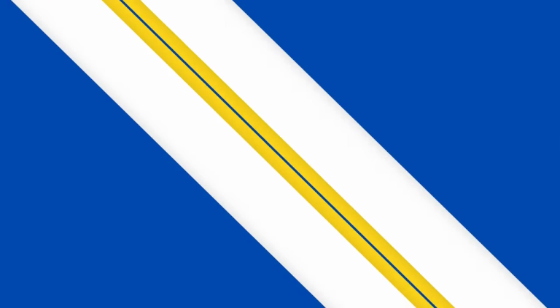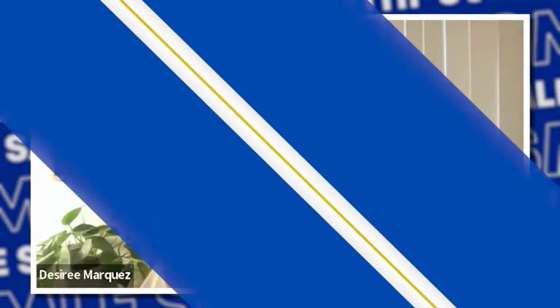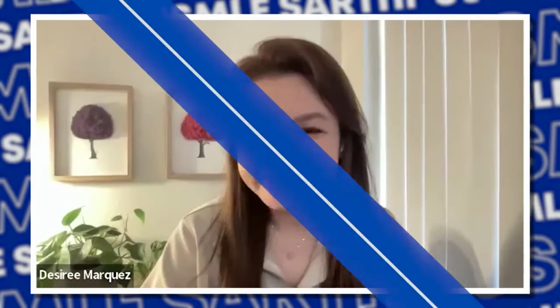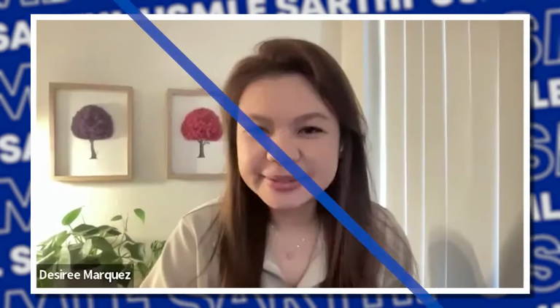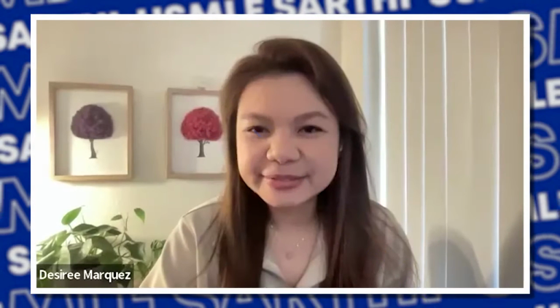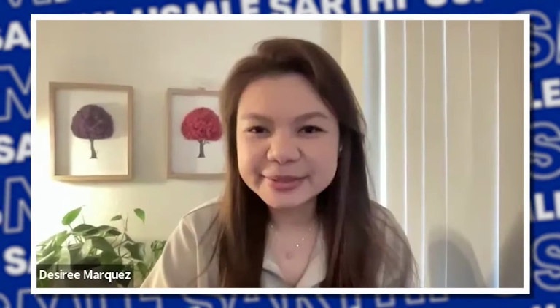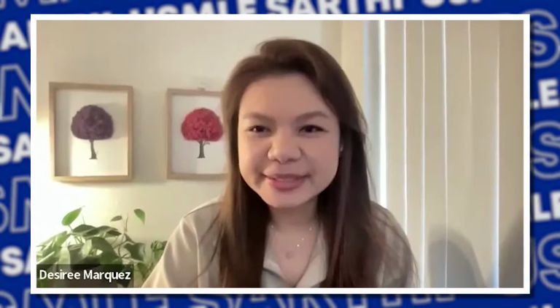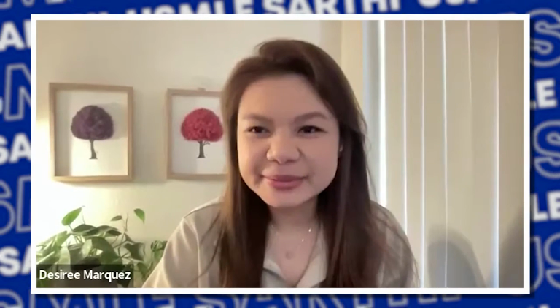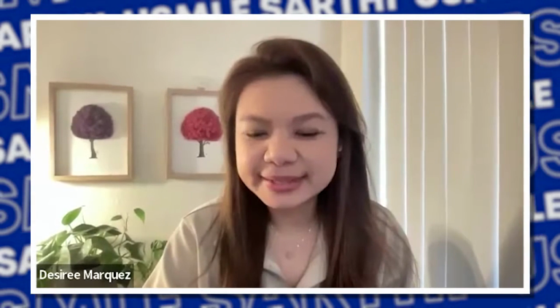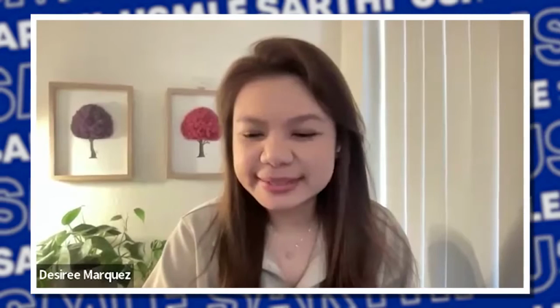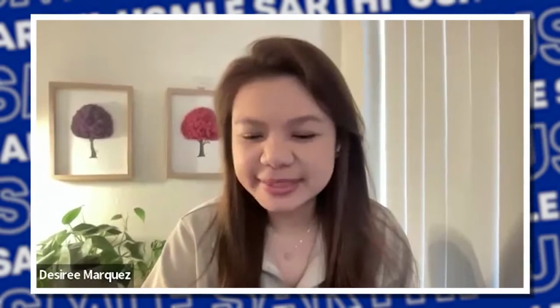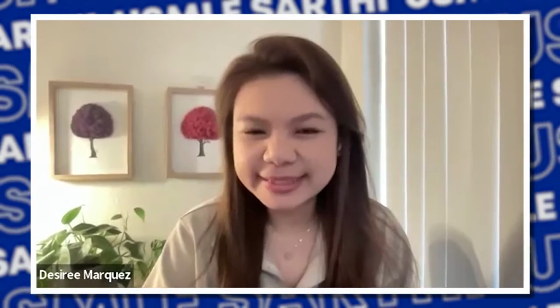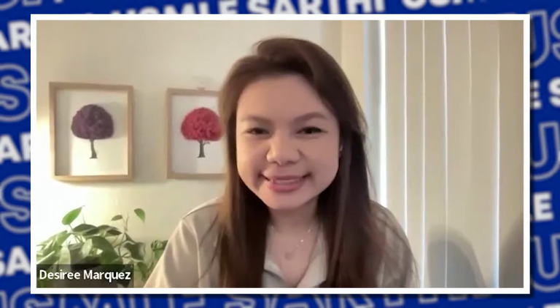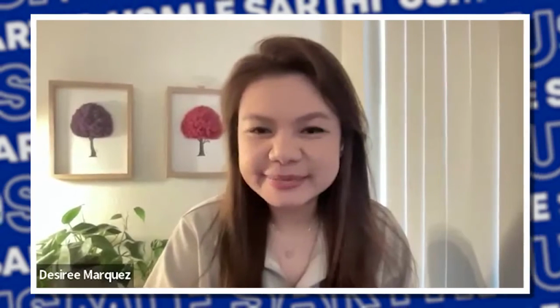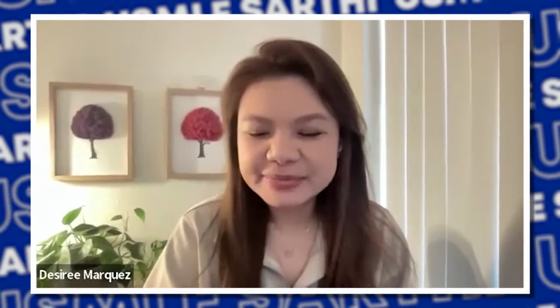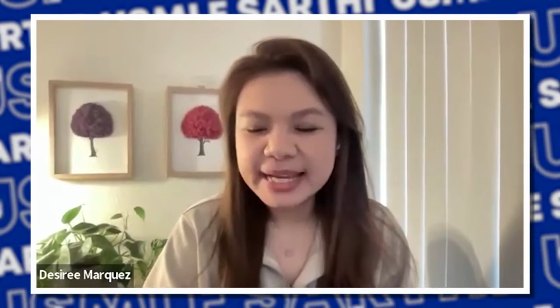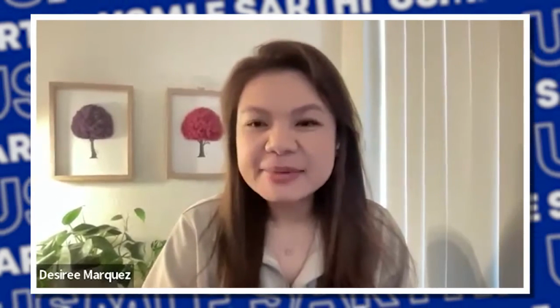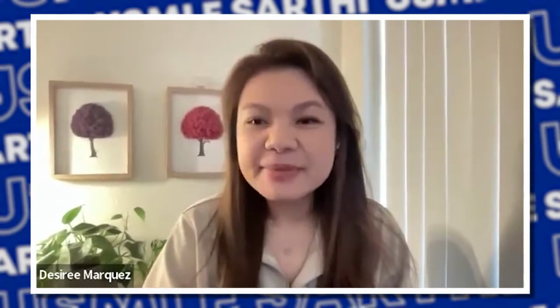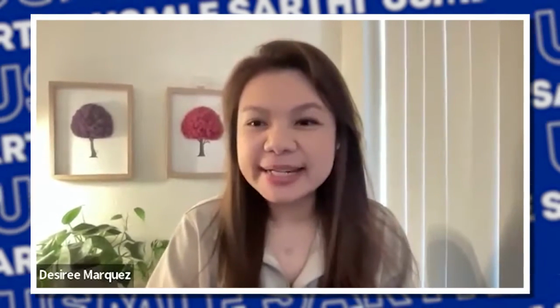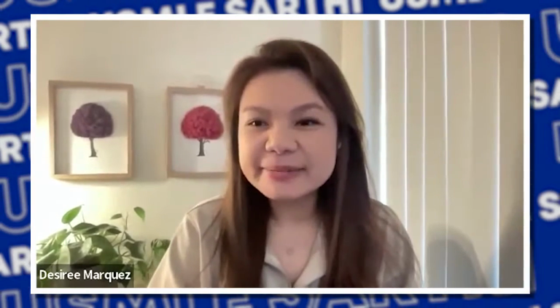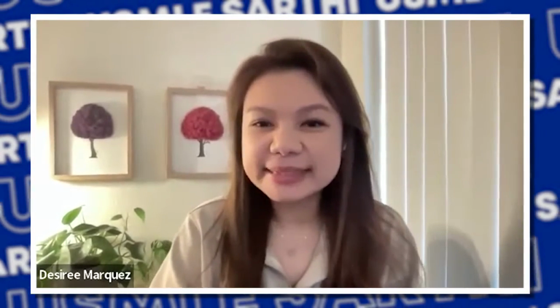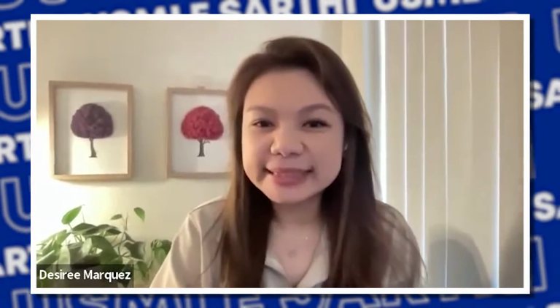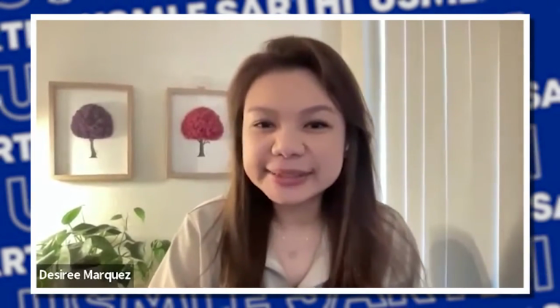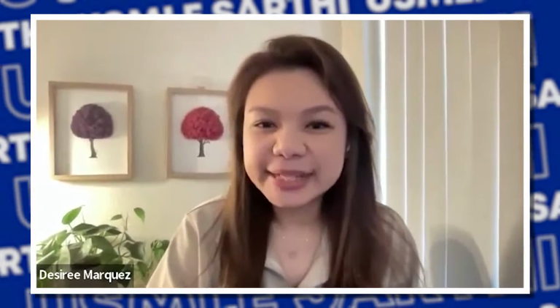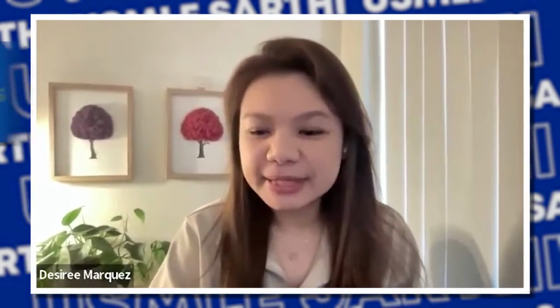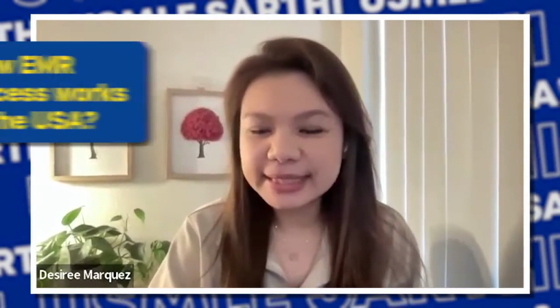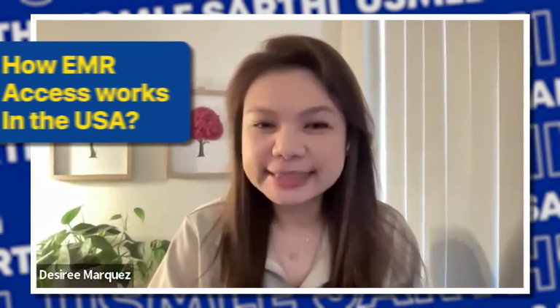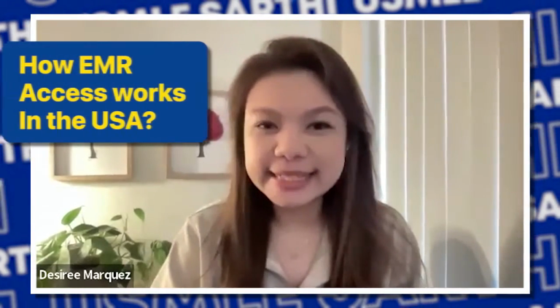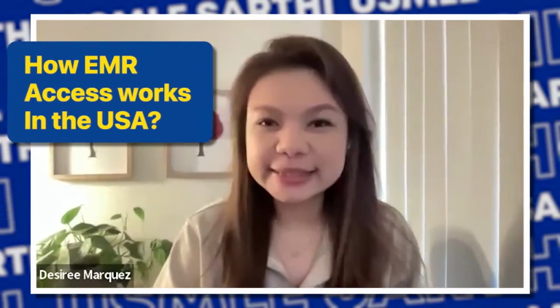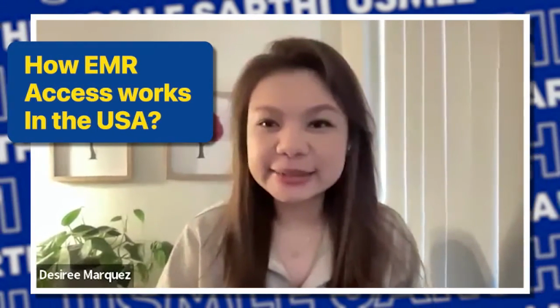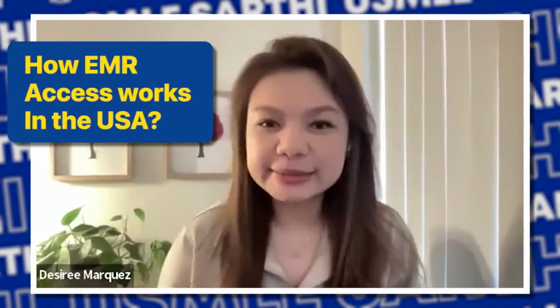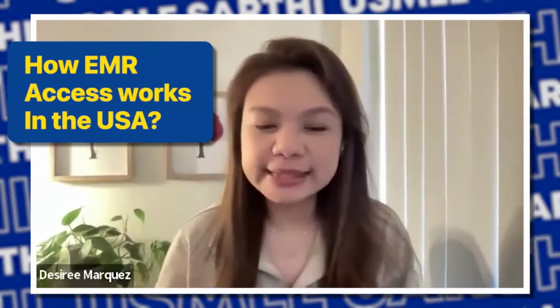Hello, everyone. Welcome. My name is Desiree Marquez-Santos.